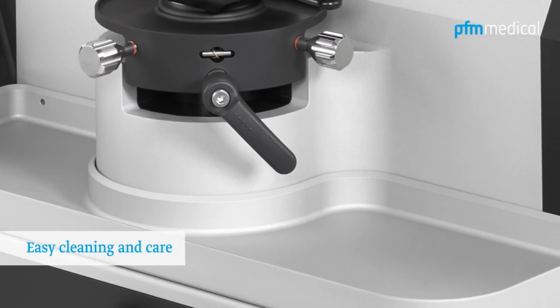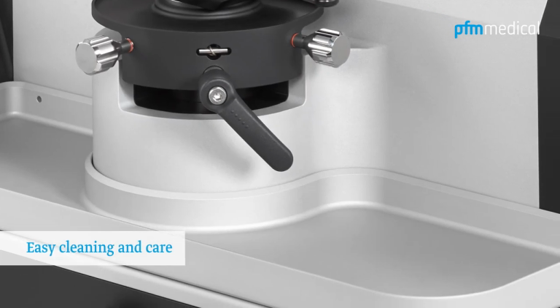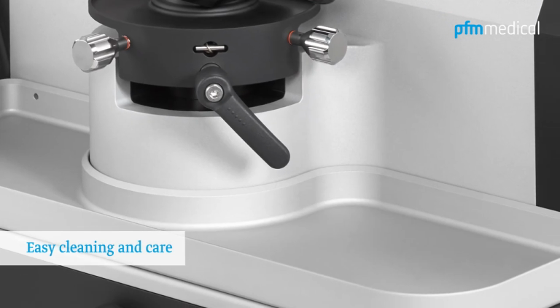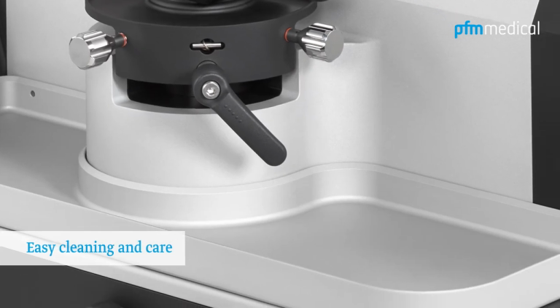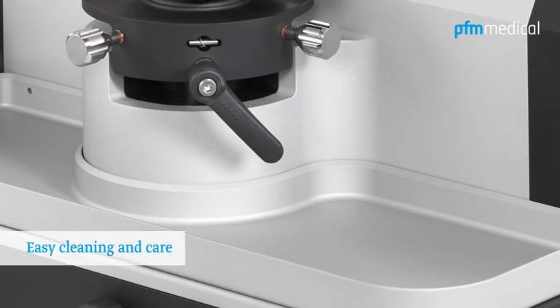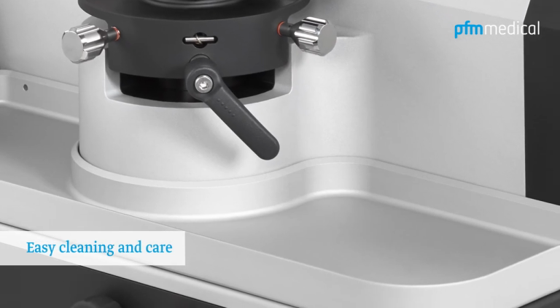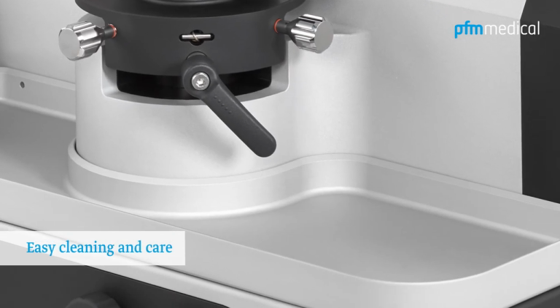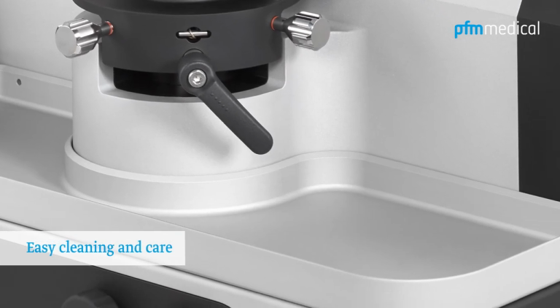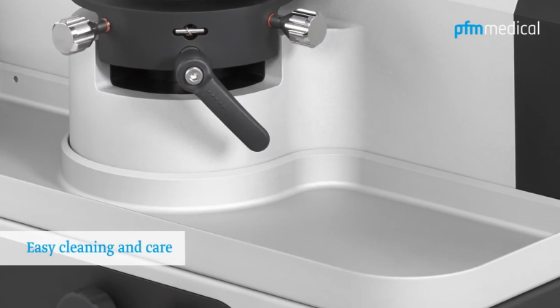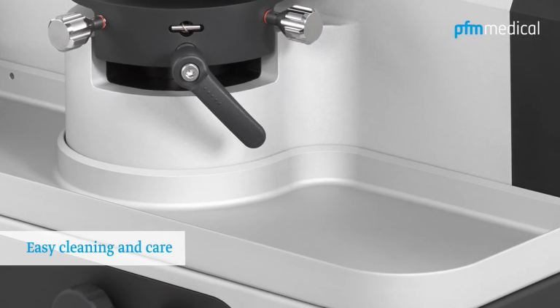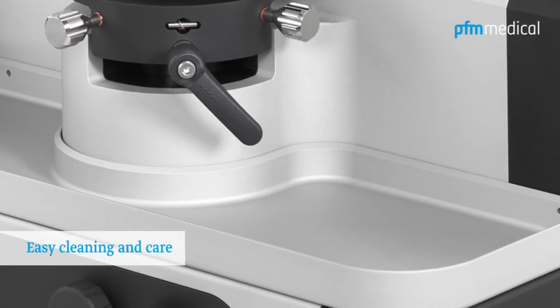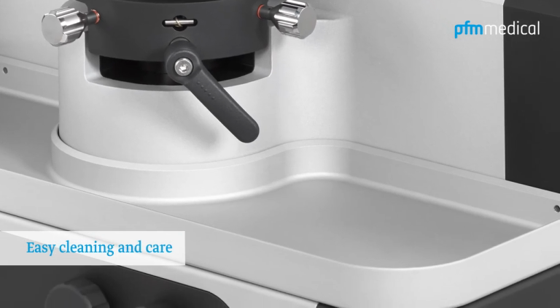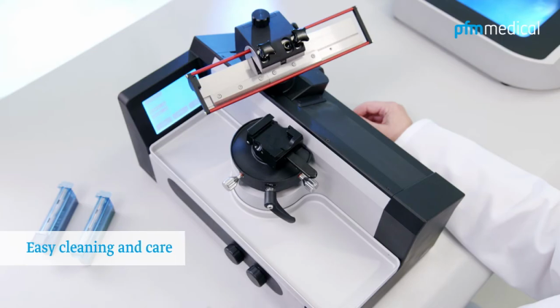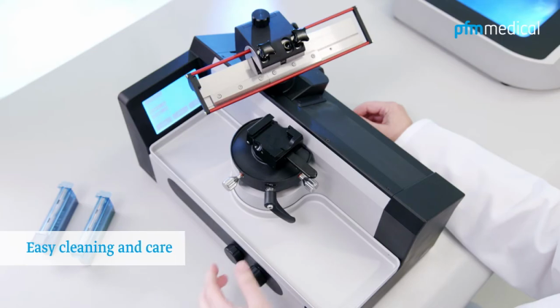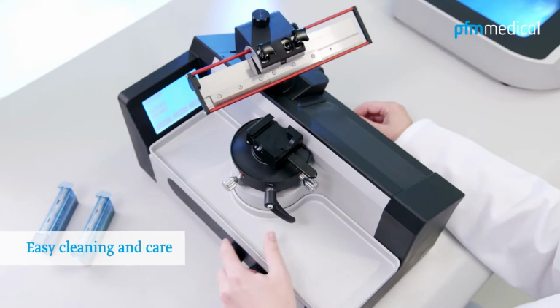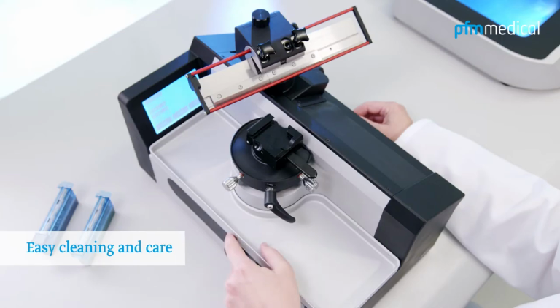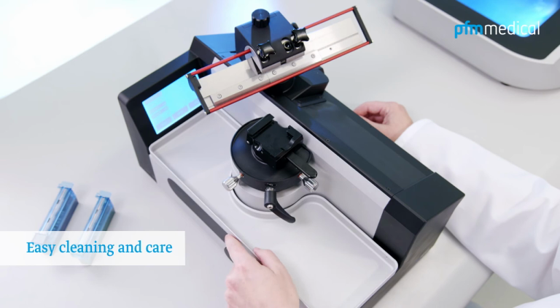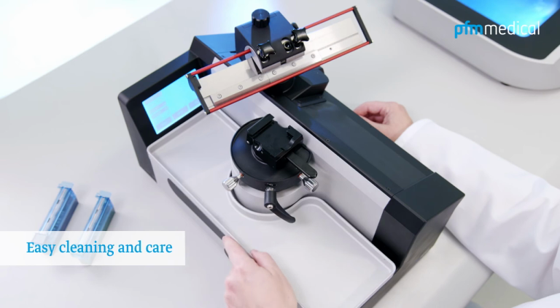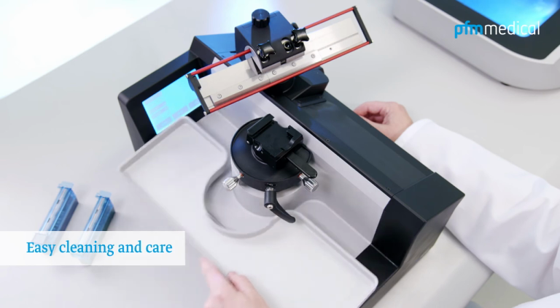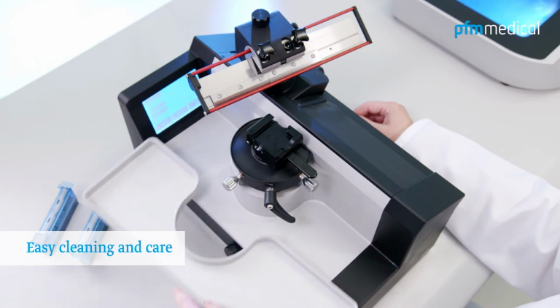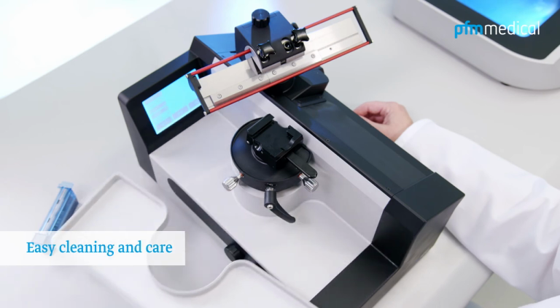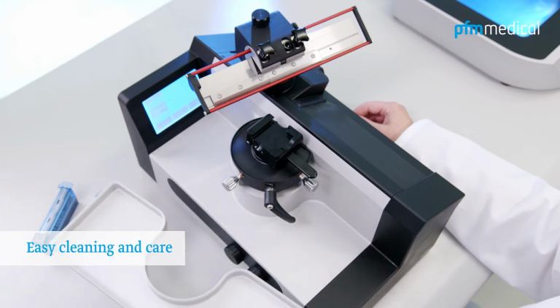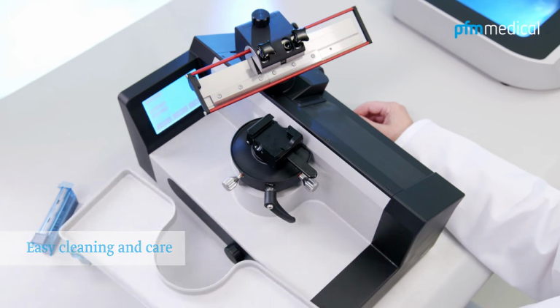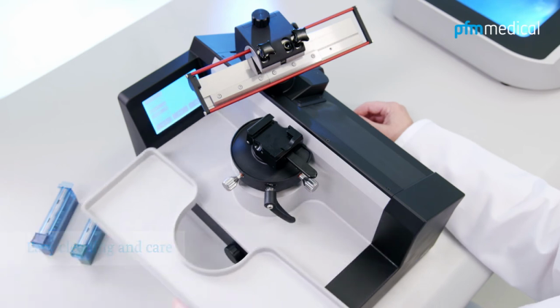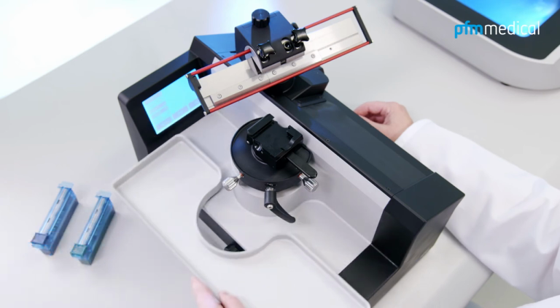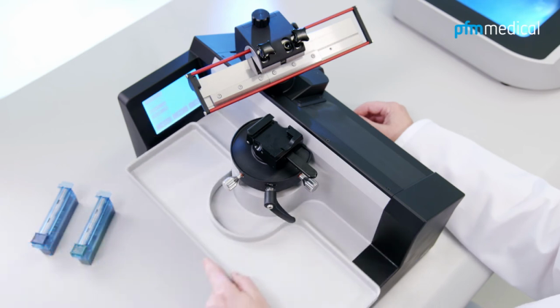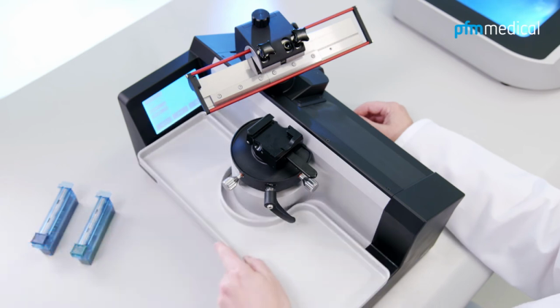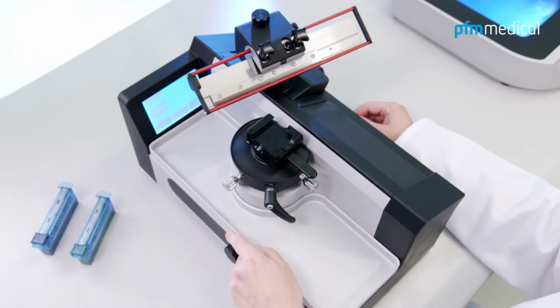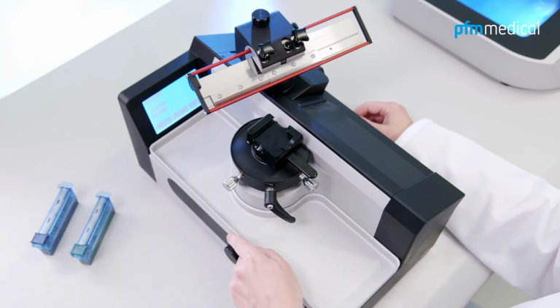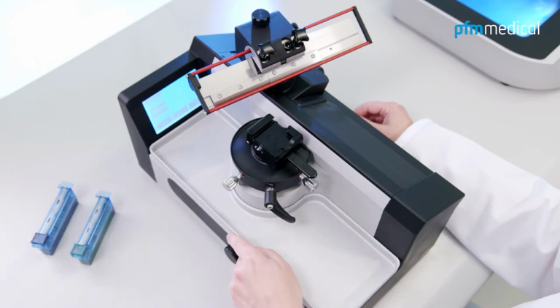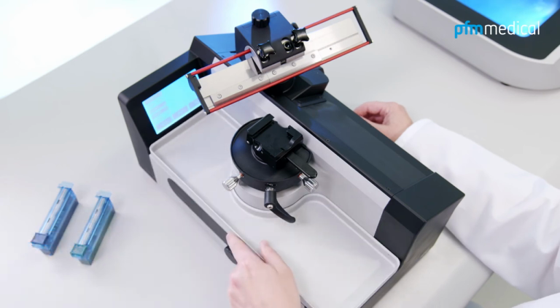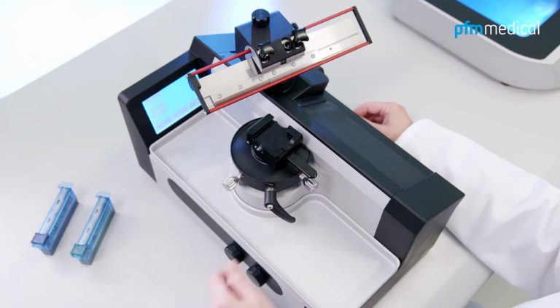The housing surfaces and section waste tray are fully anodized and easy to clean.